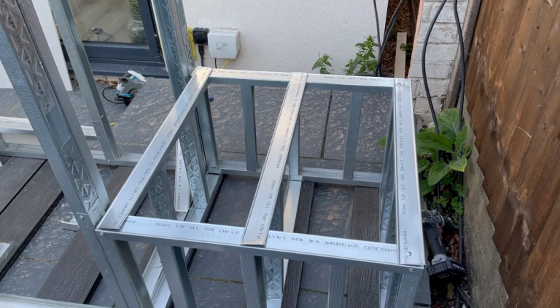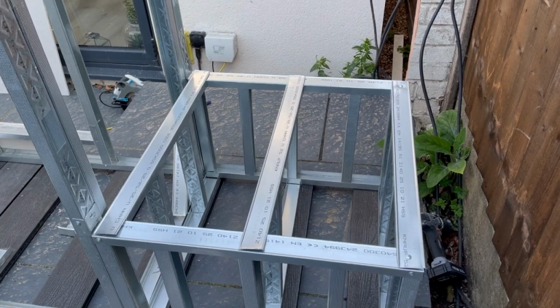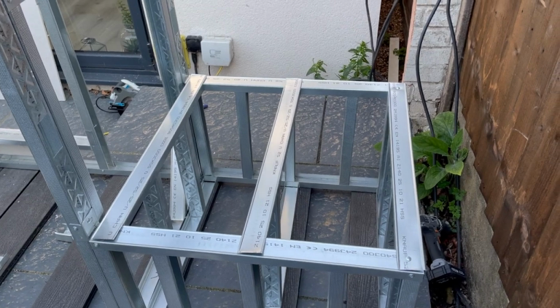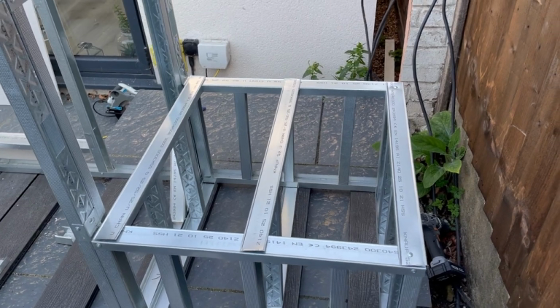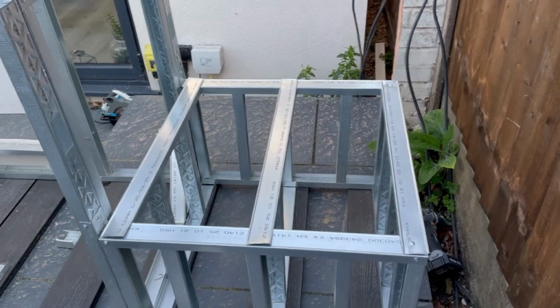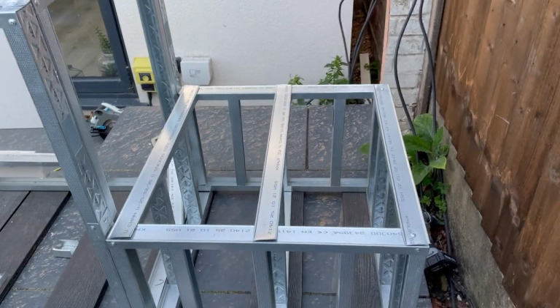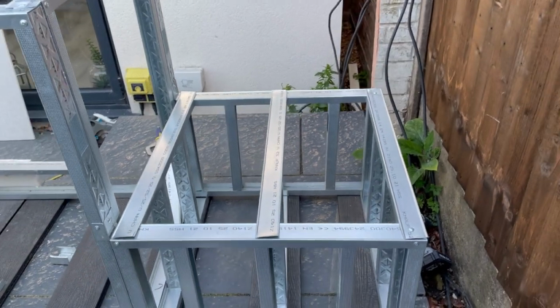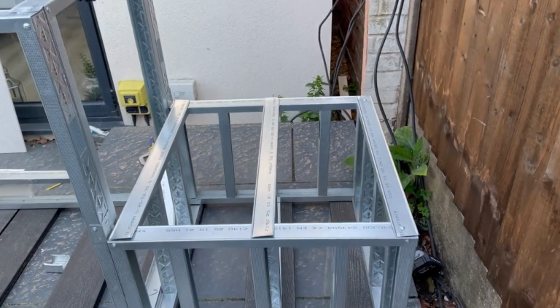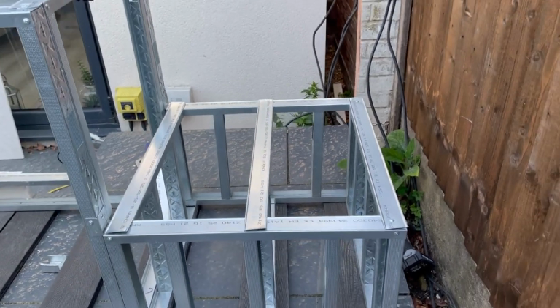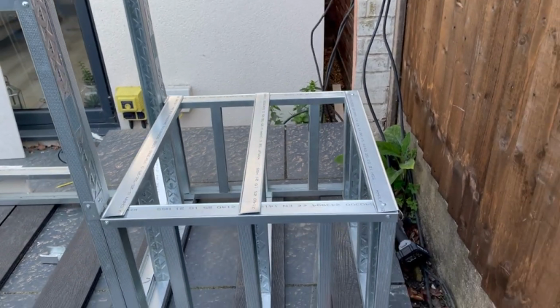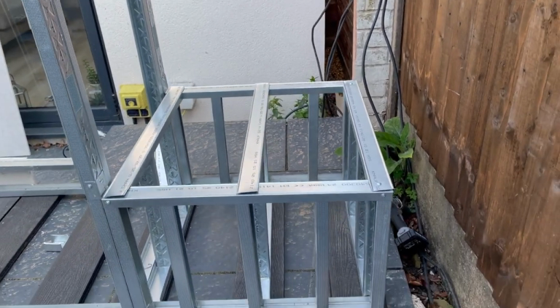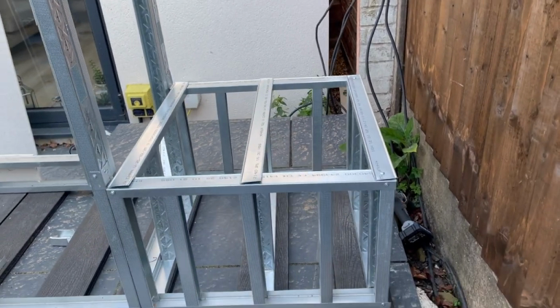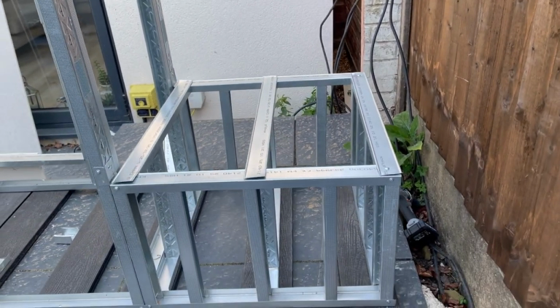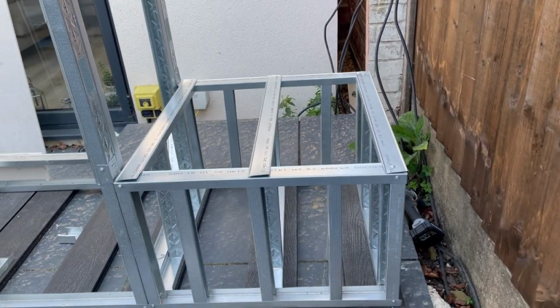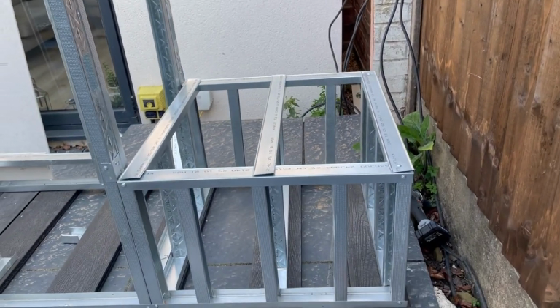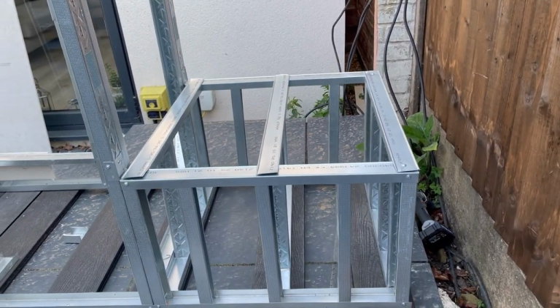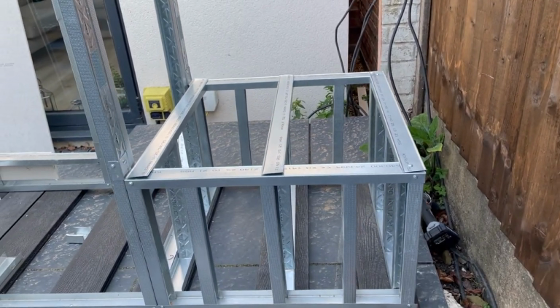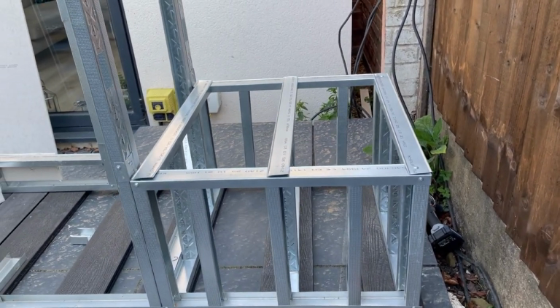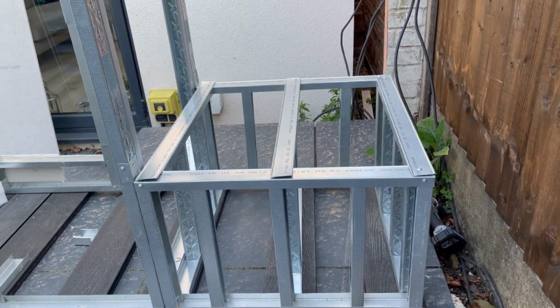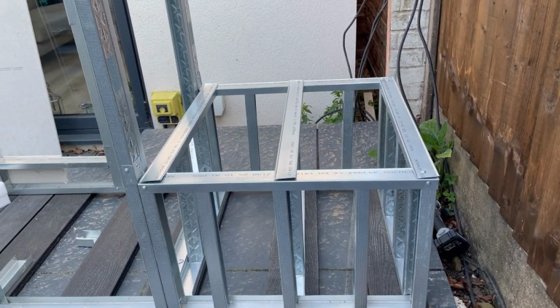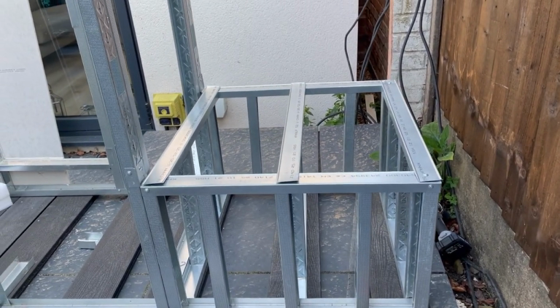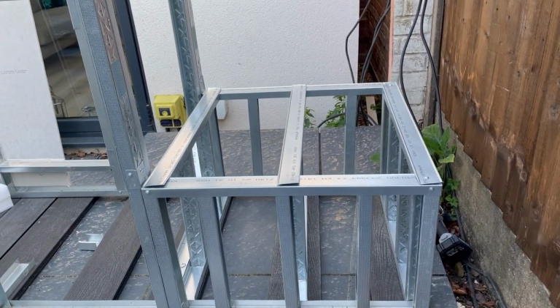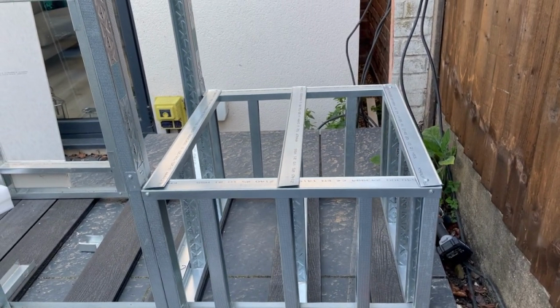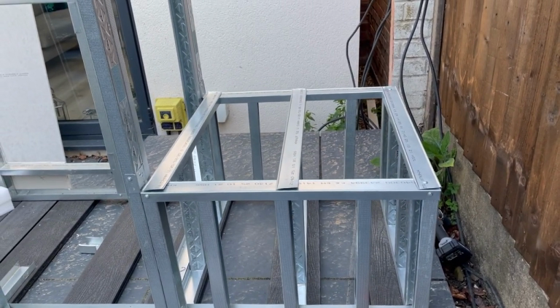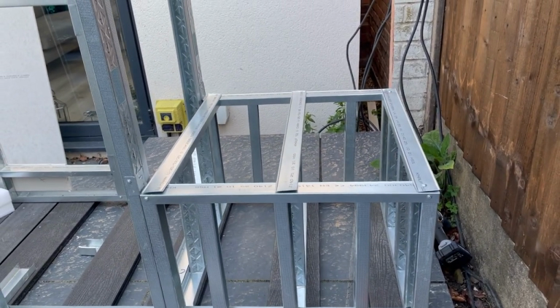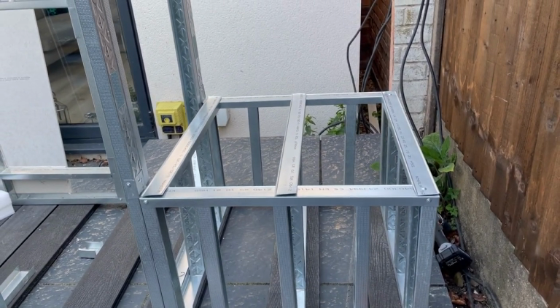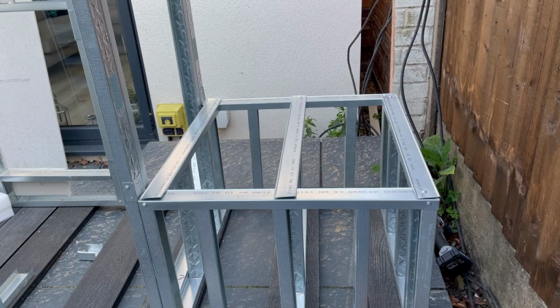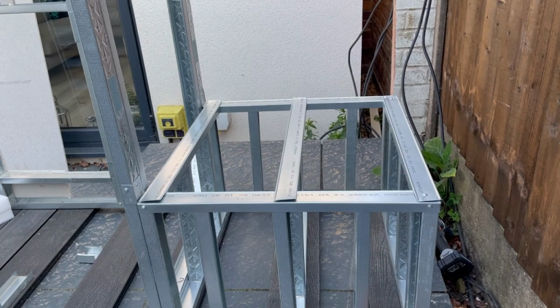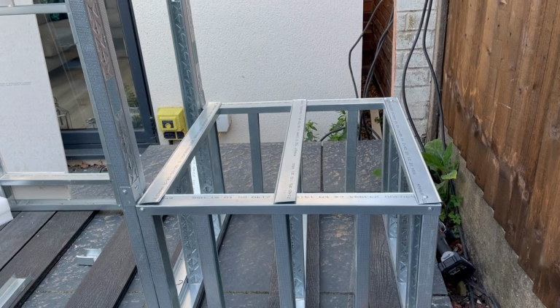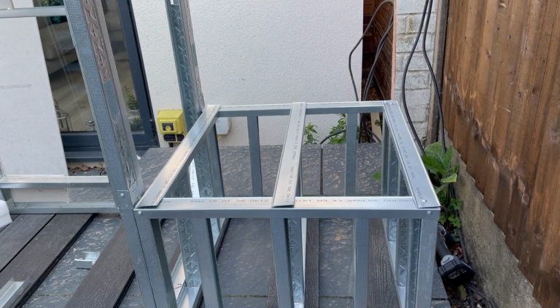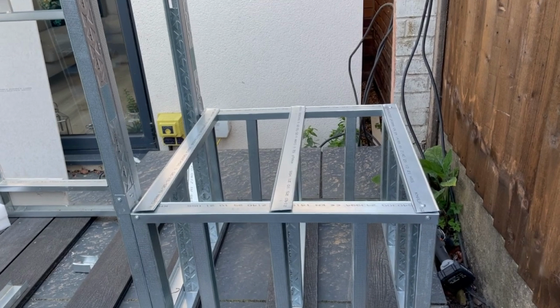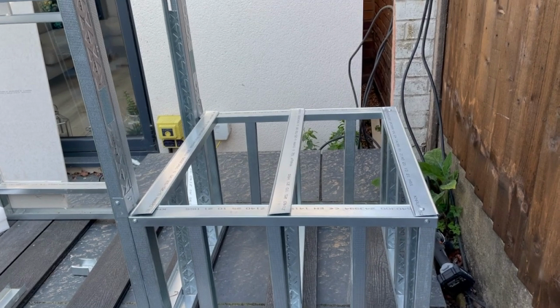It's sort of future-proofed to be the right height for a Kamado Joe — so I can get one of those next year, but for the time being it'll be for my Weber.